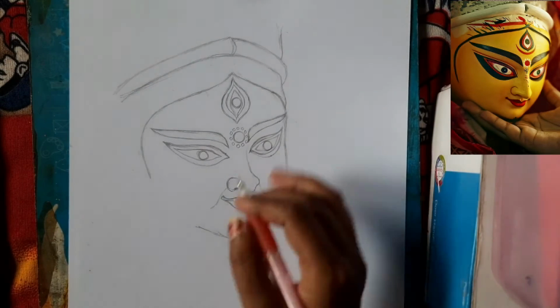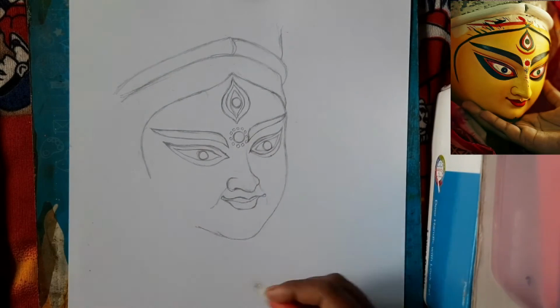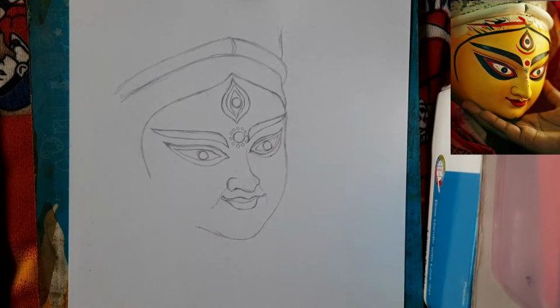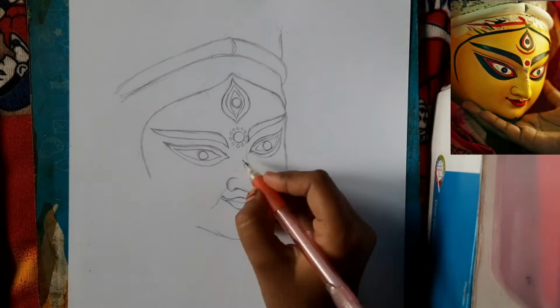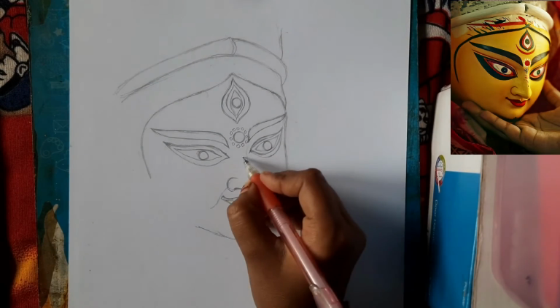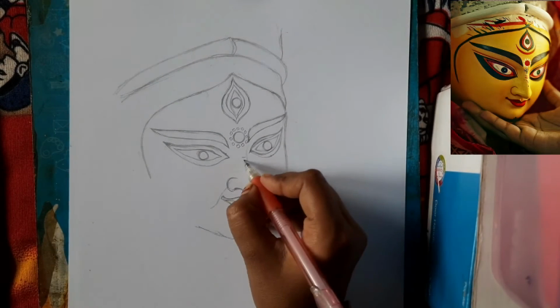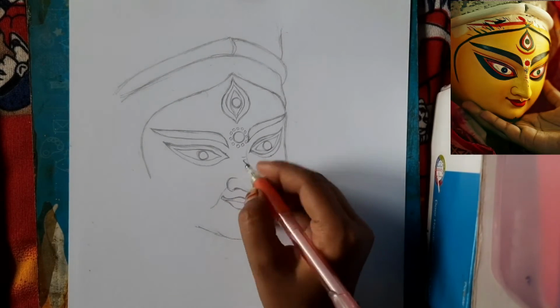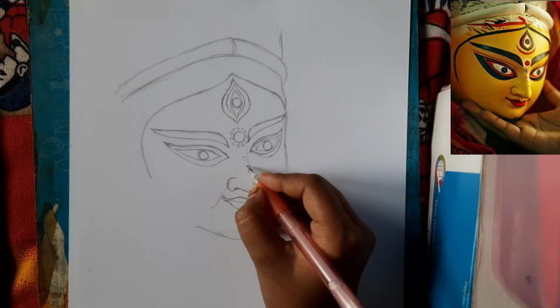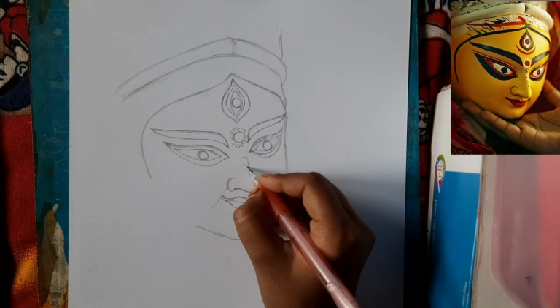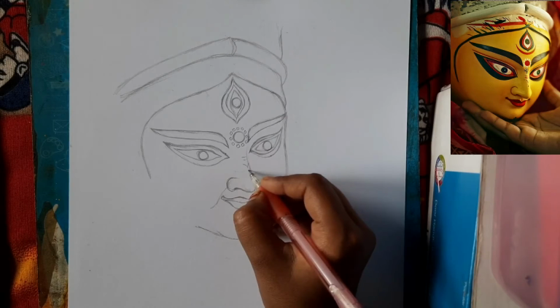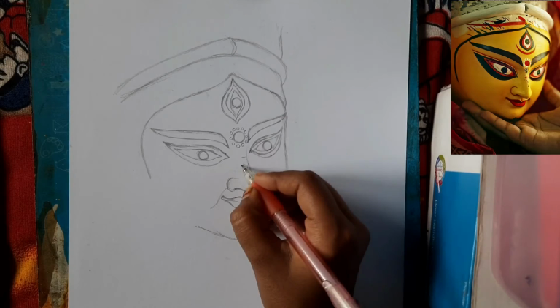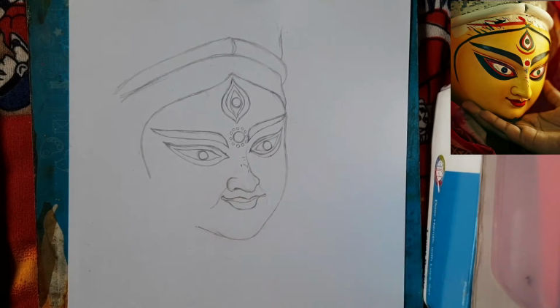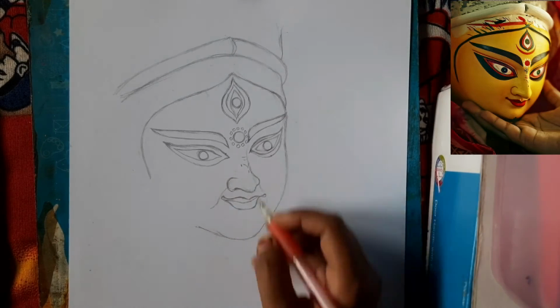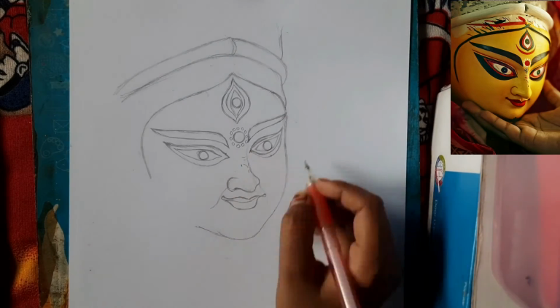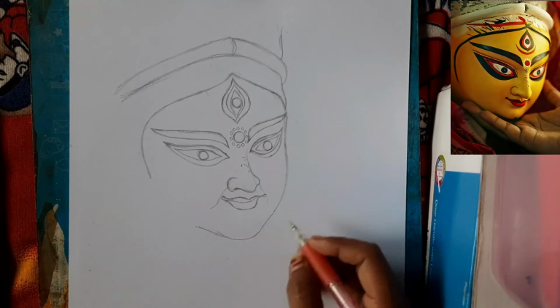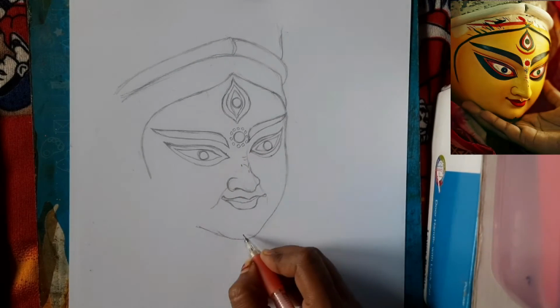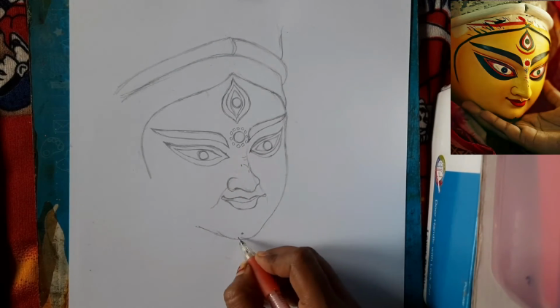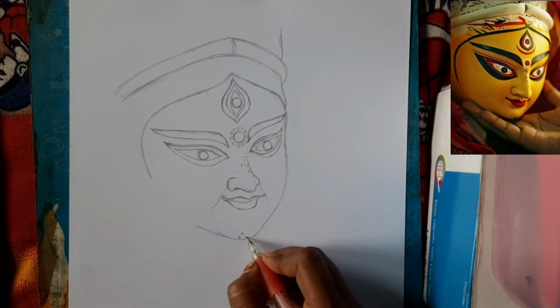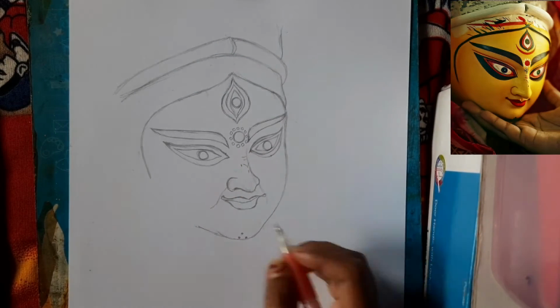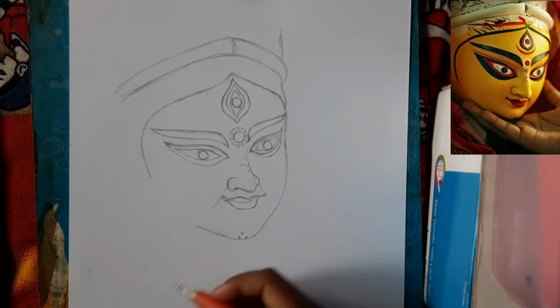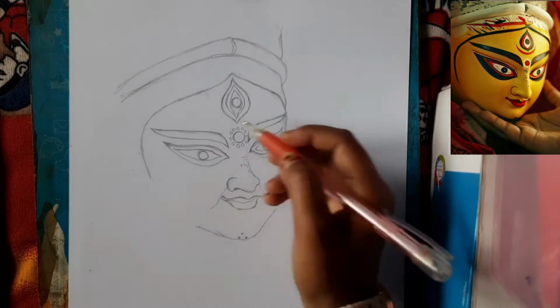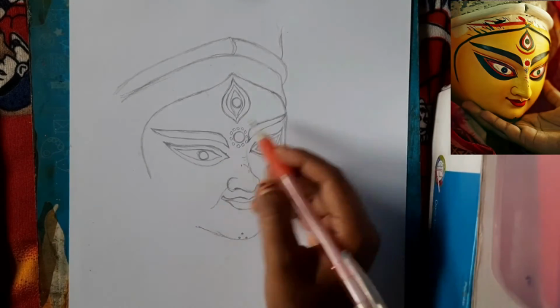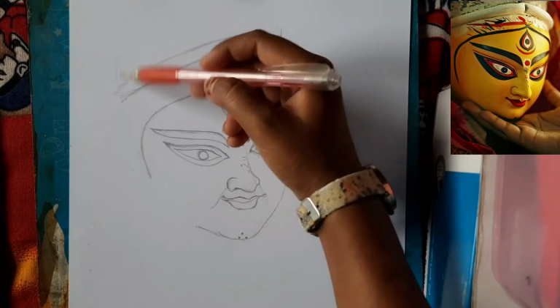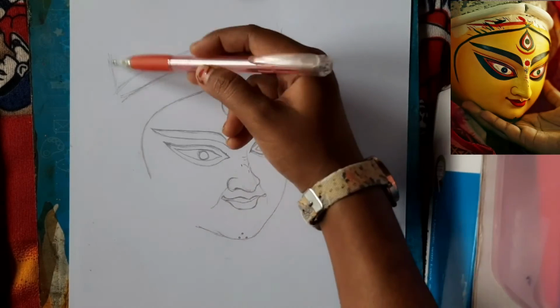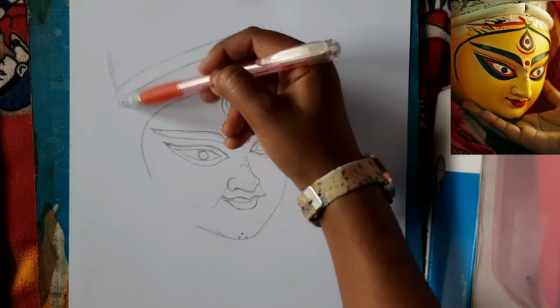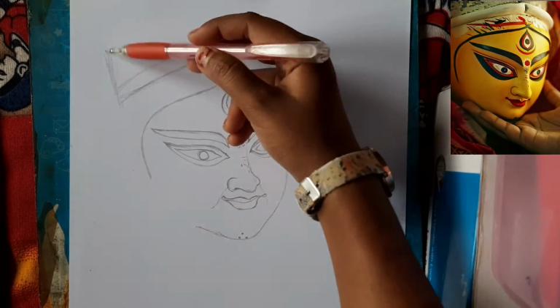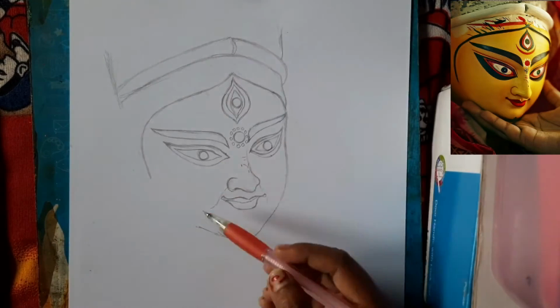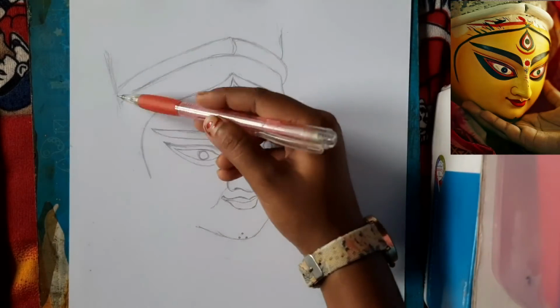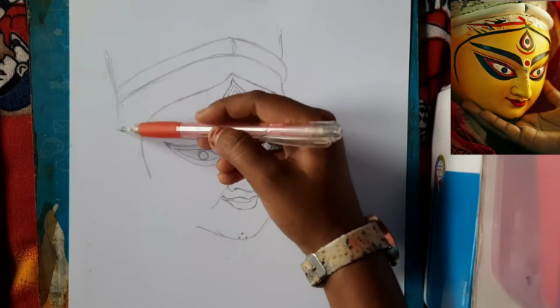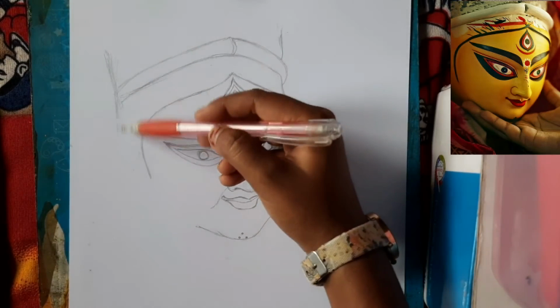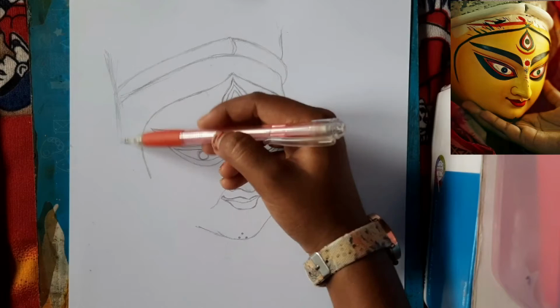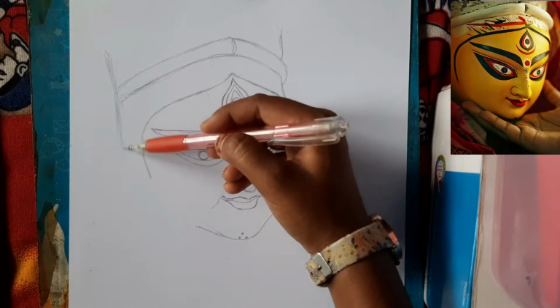We are going to do a finishing touch on the nose and the chain. I am covering some parts here.